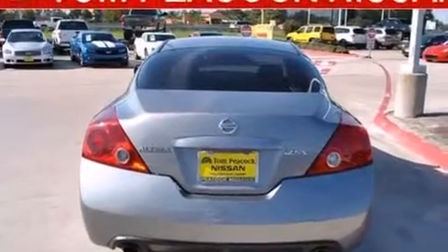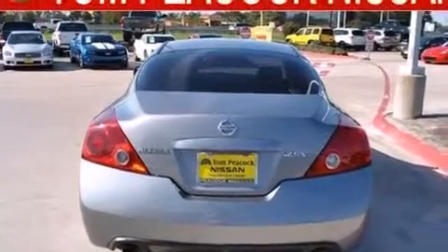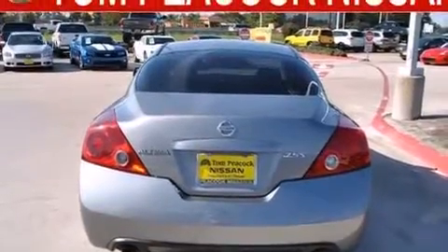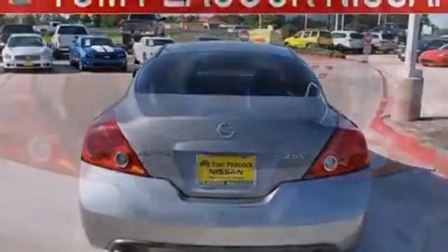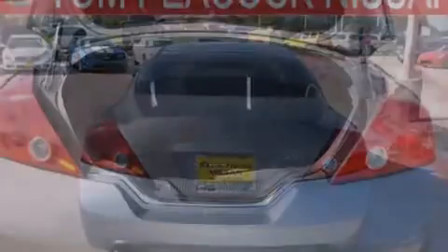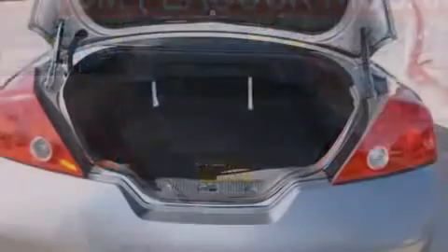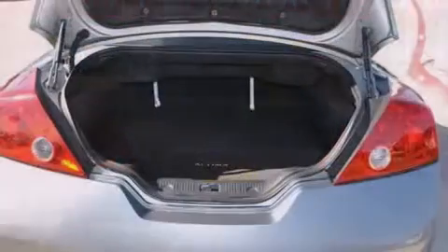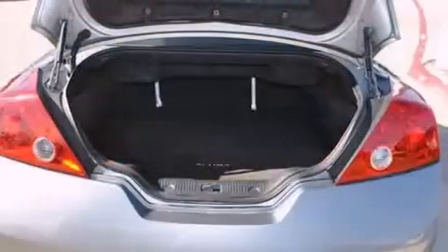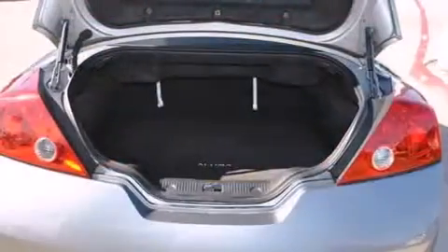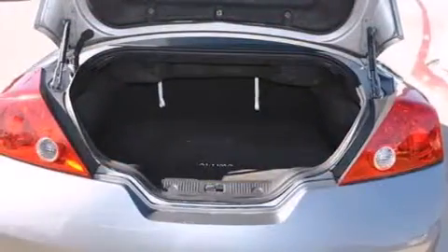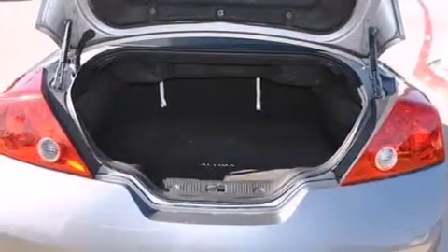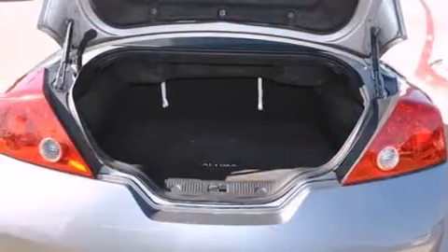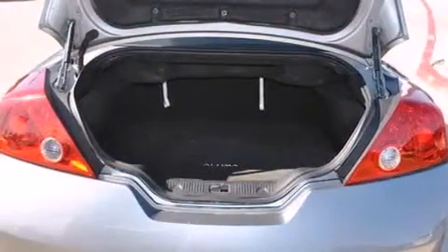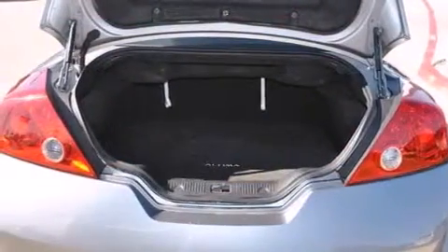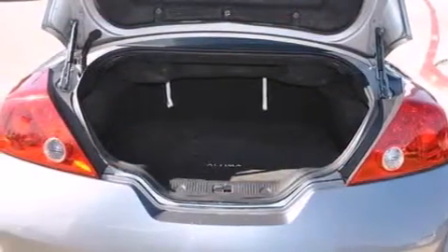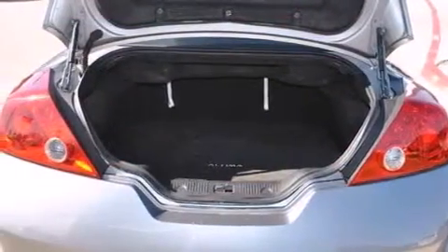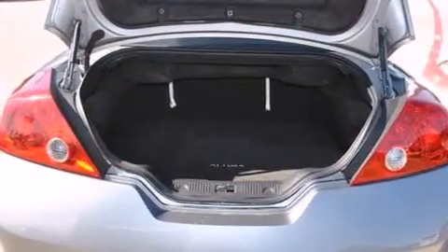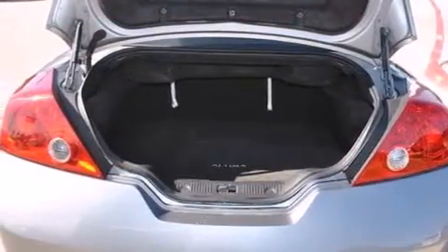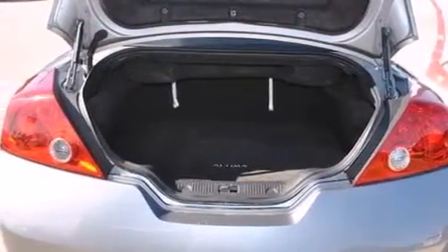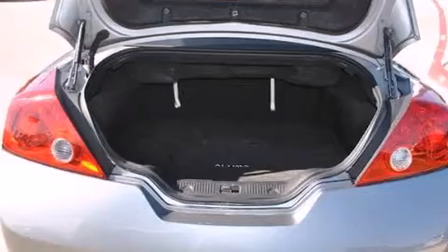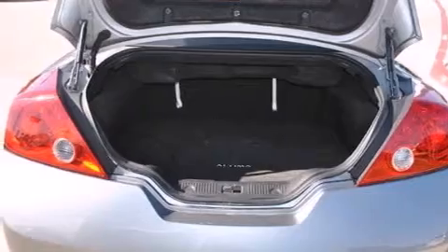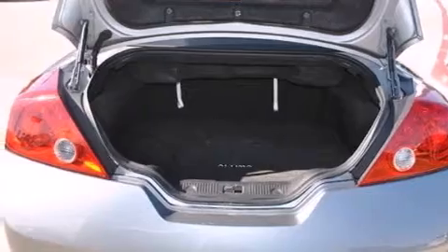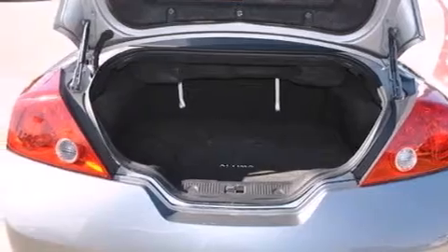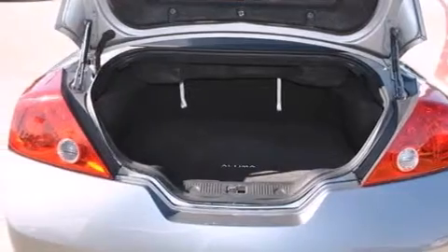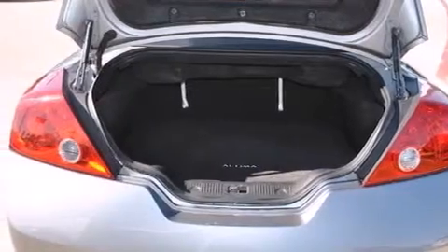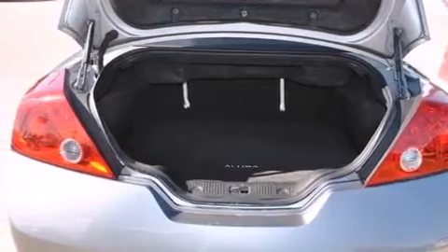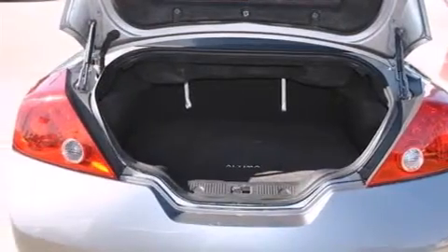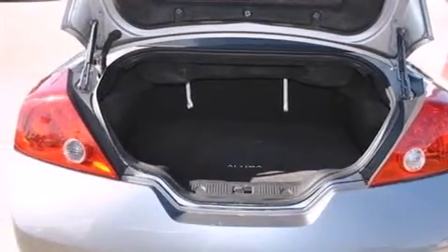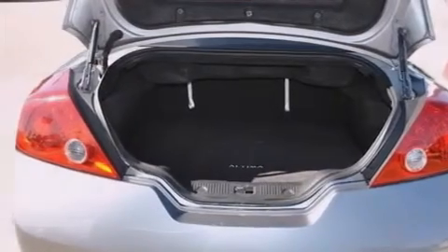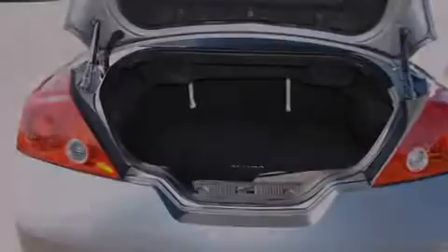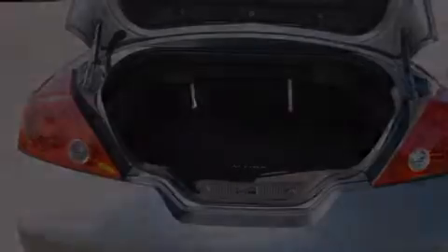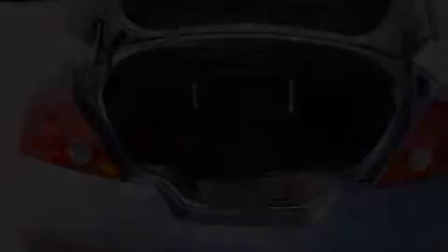Three-point rear seatbelts, a rear folding seat, full power accessories, a rear window defroster, and keyless ignition.